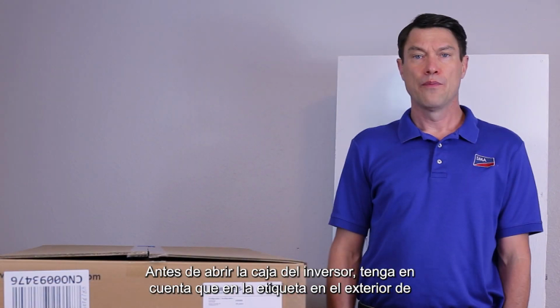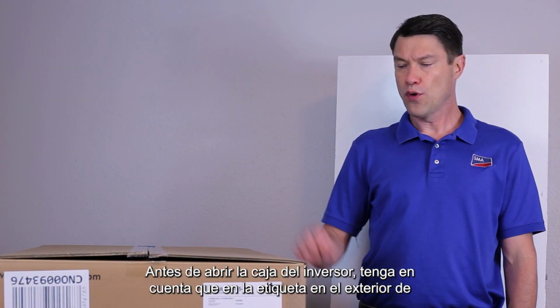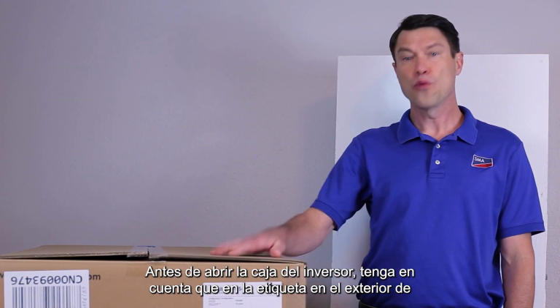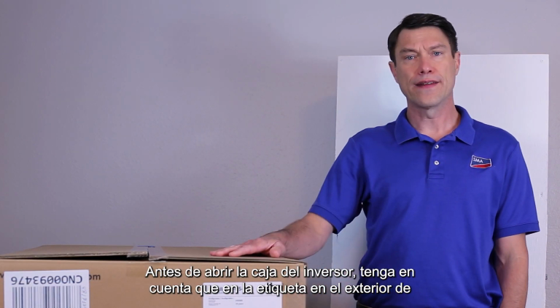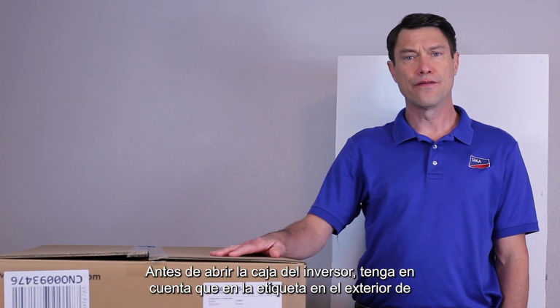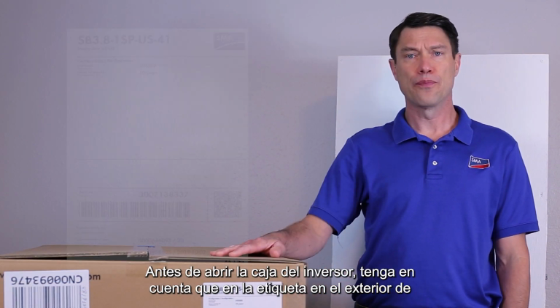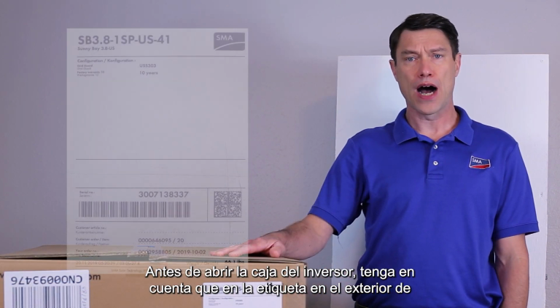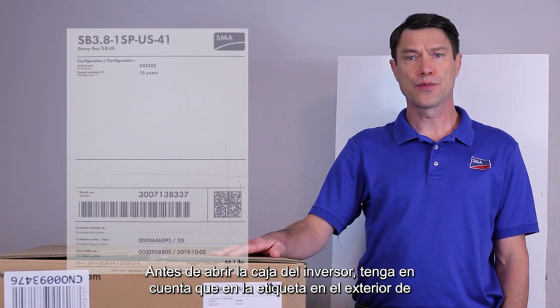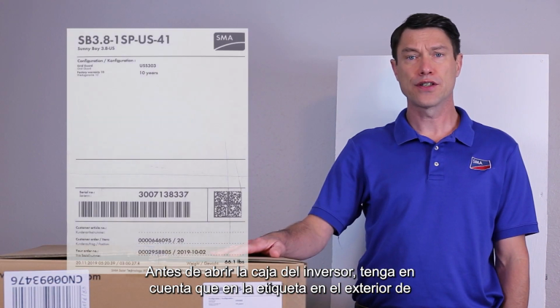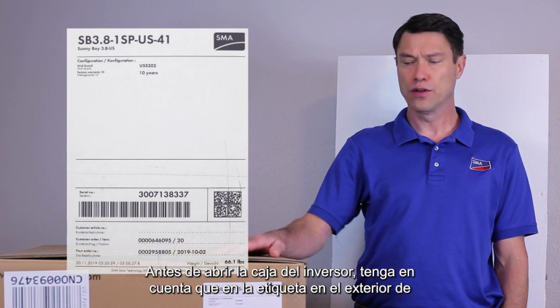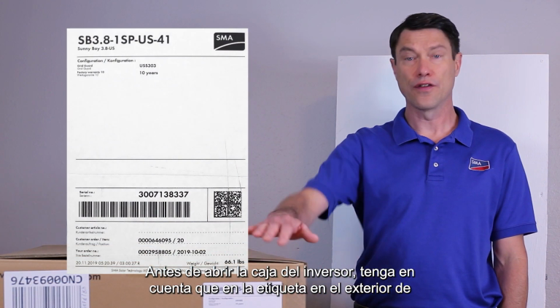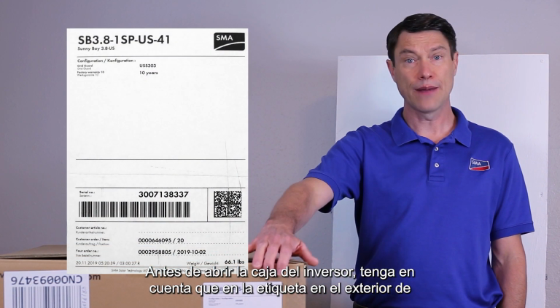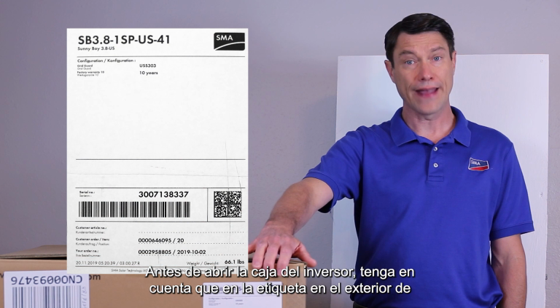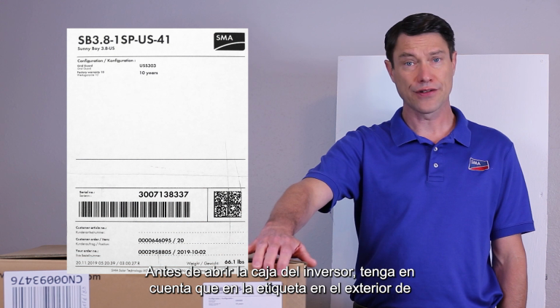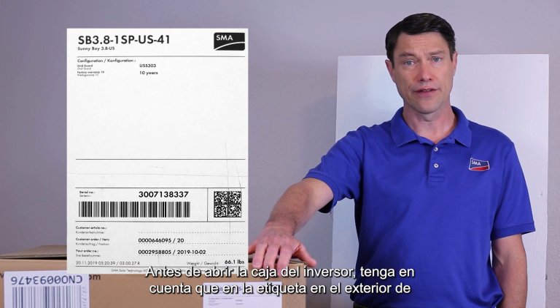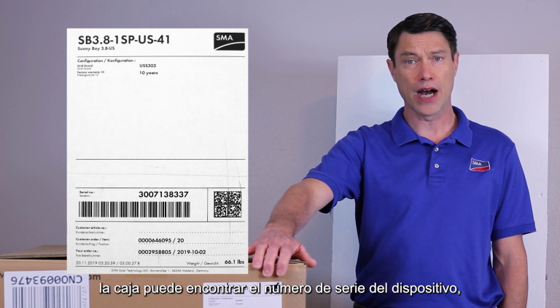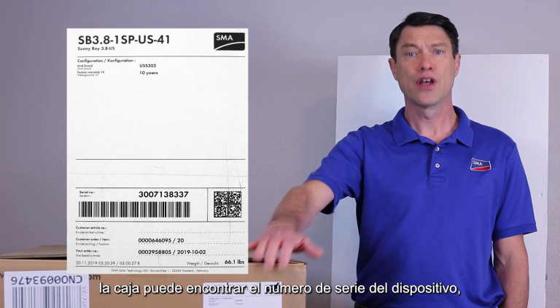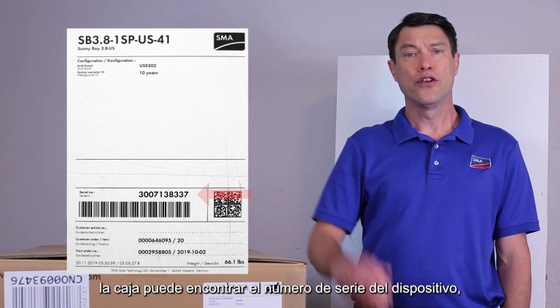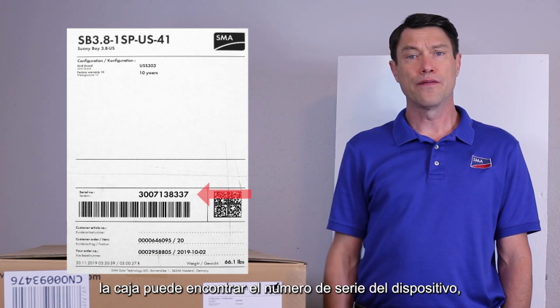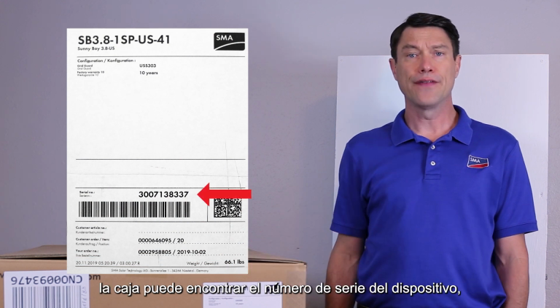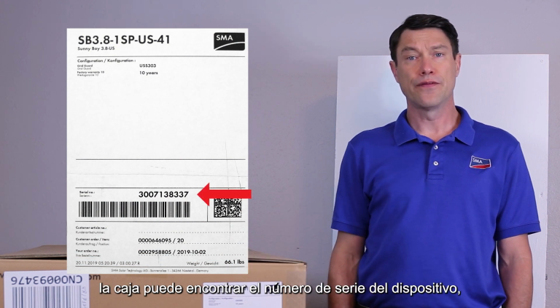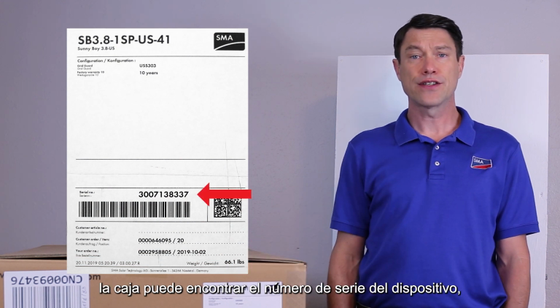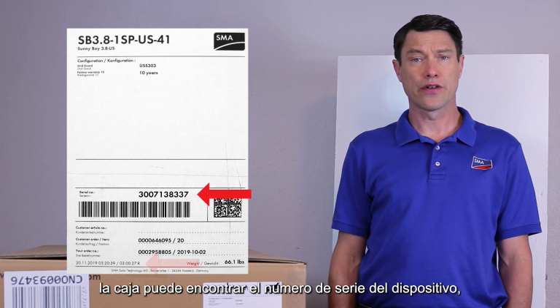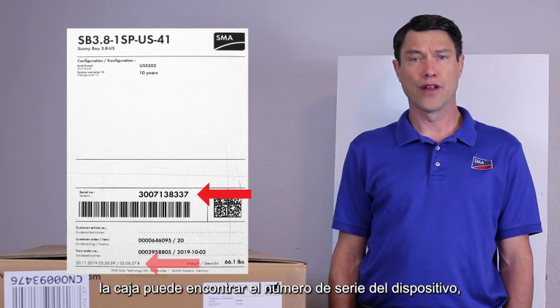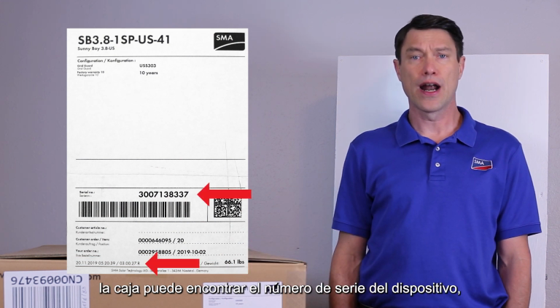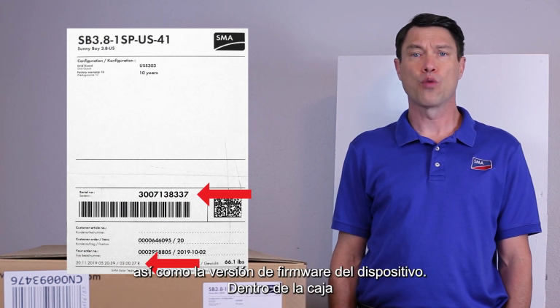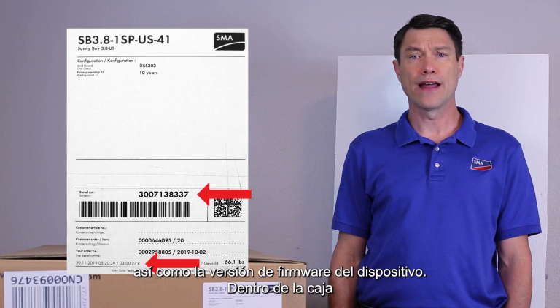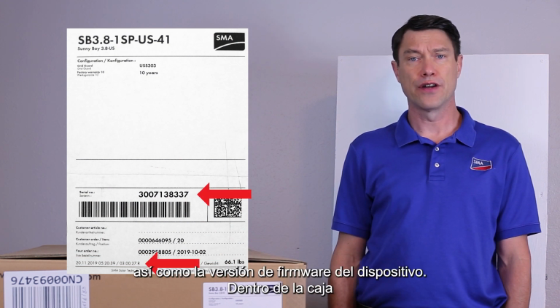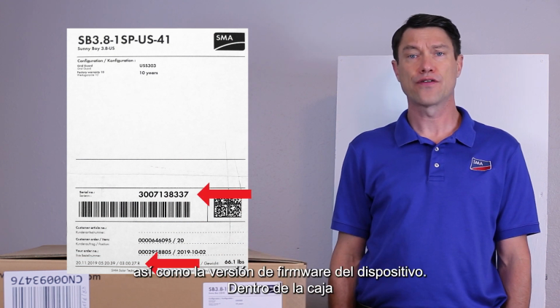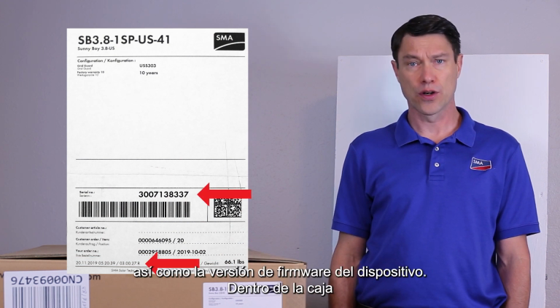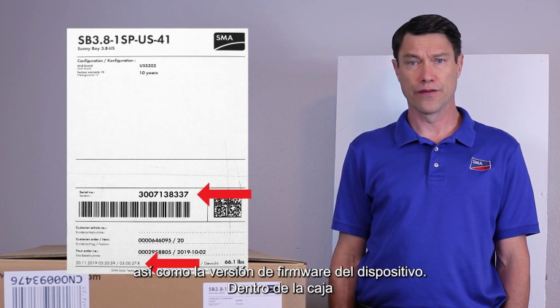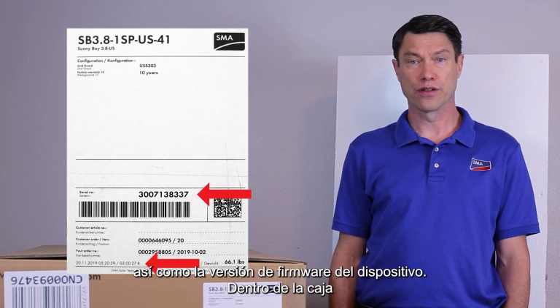Before opening the inverter box, please note that on the label on the outside of the box you can find the device serial number as well as the device firmware version.